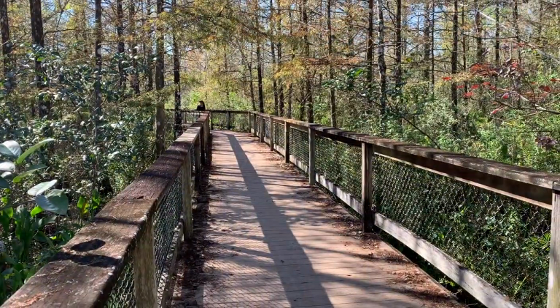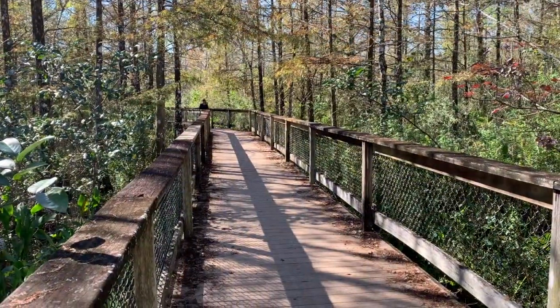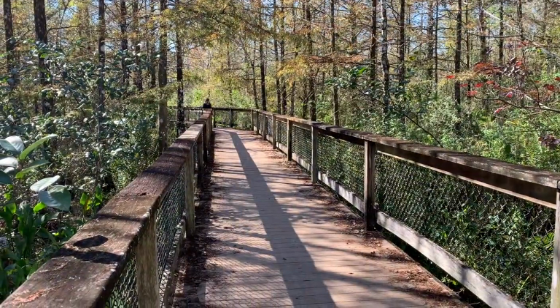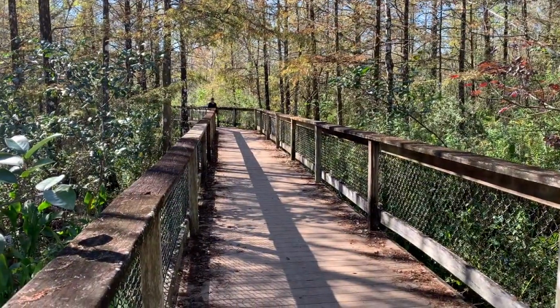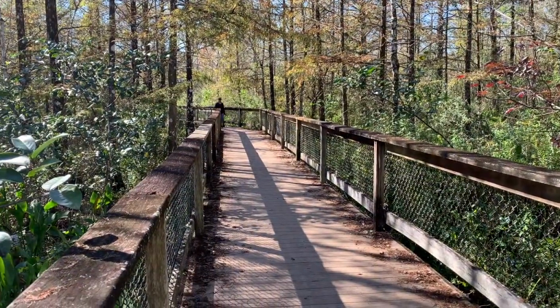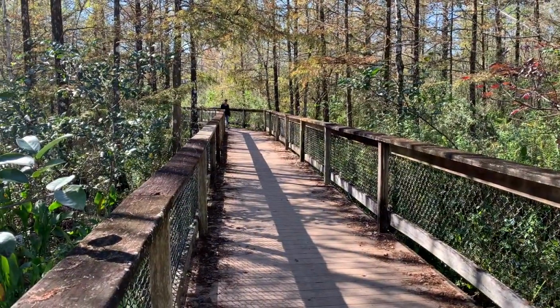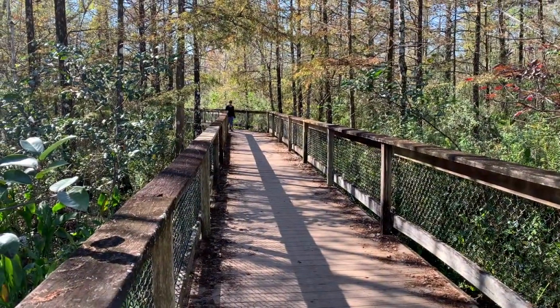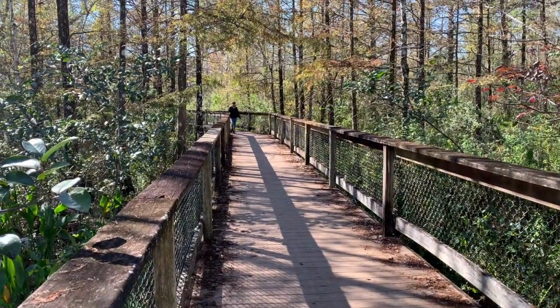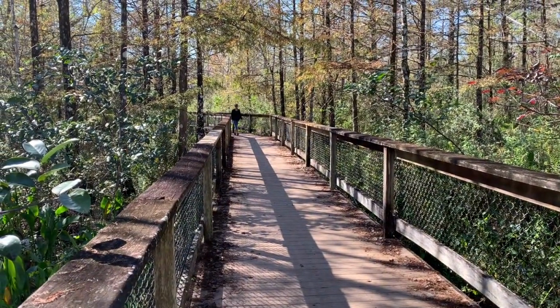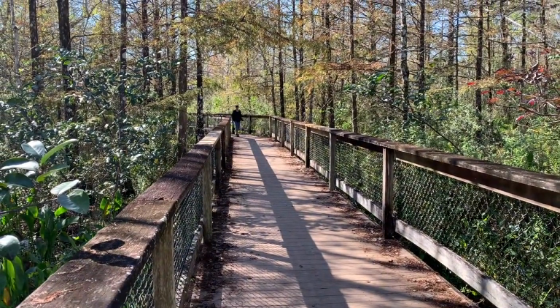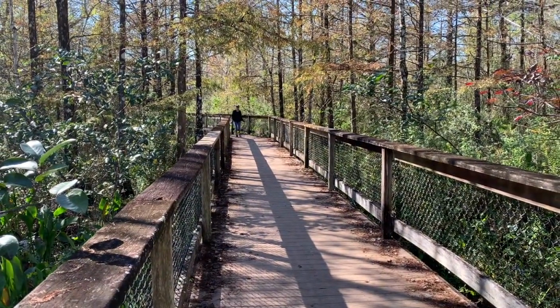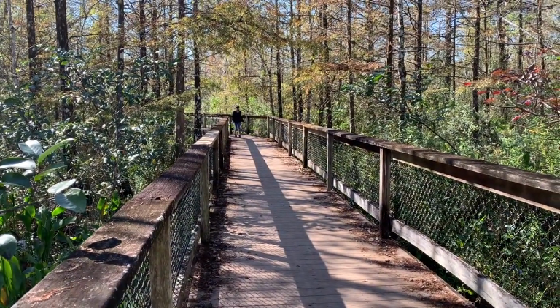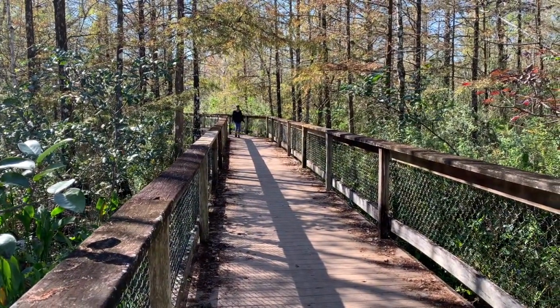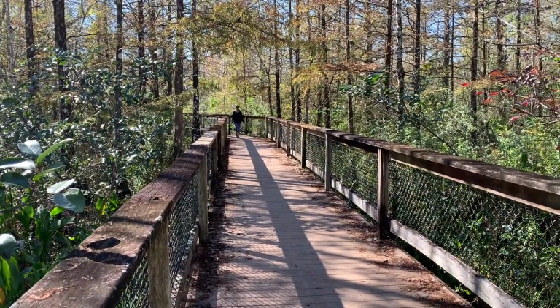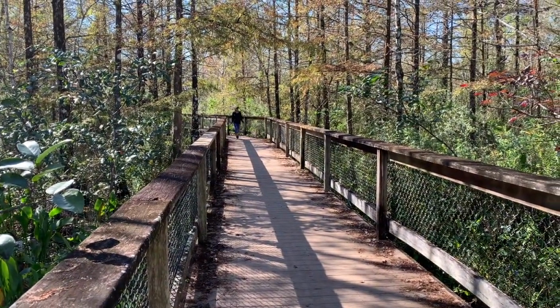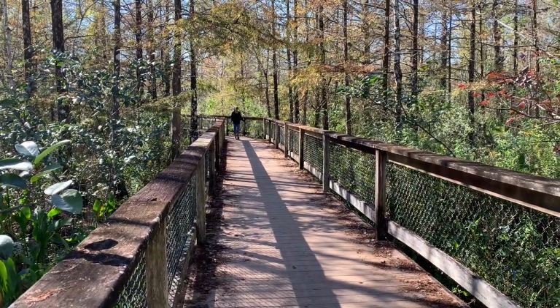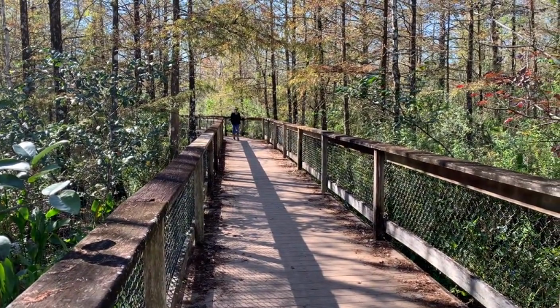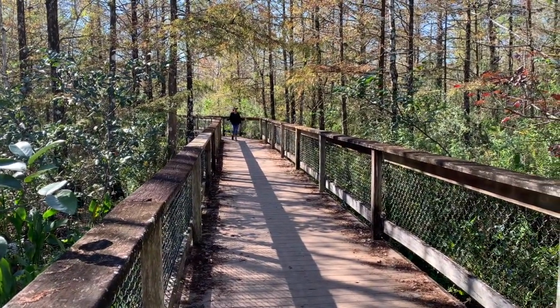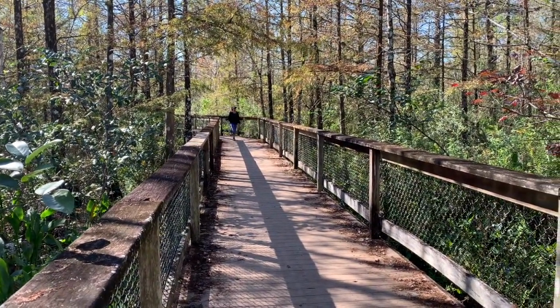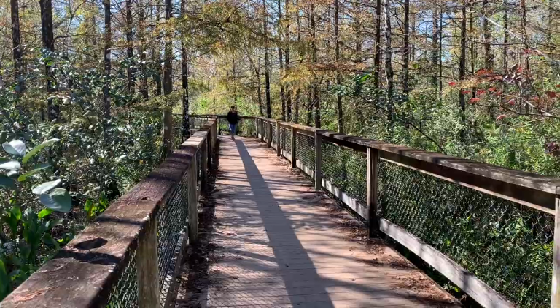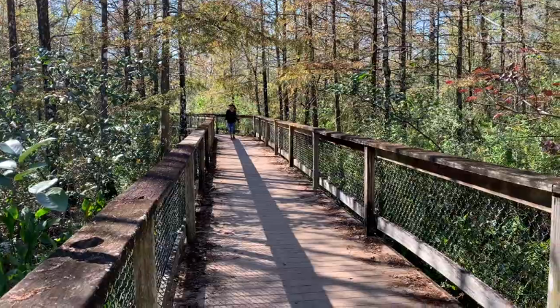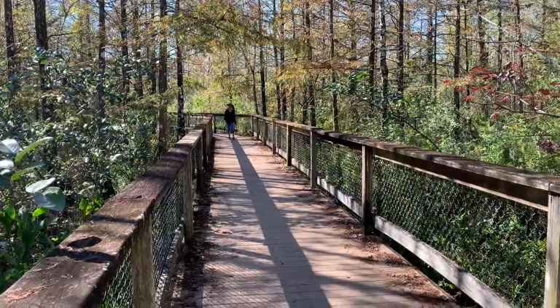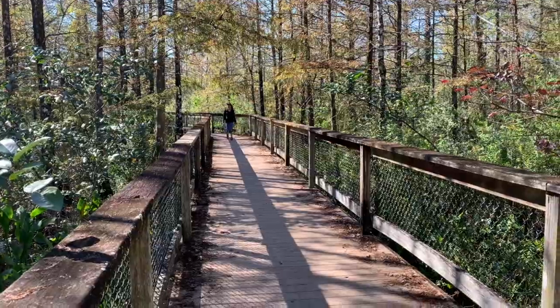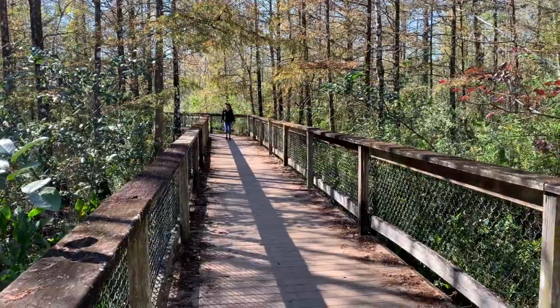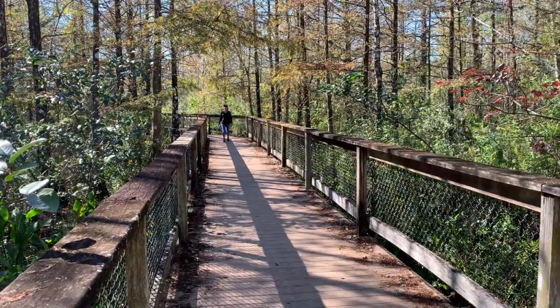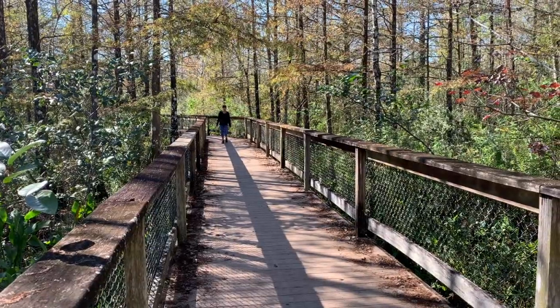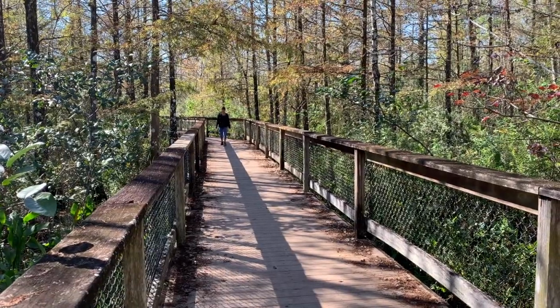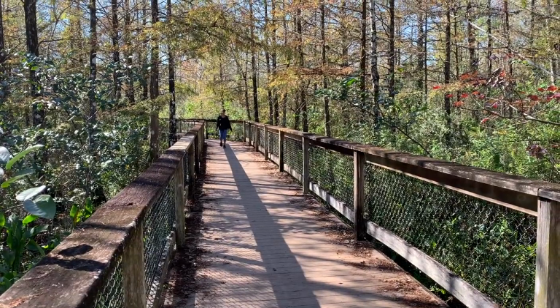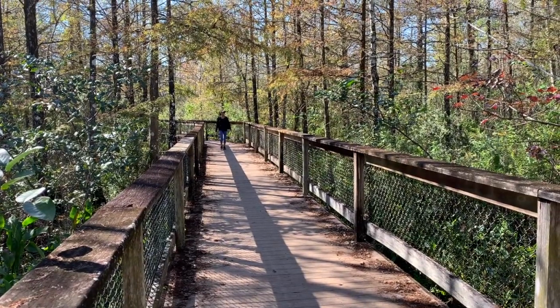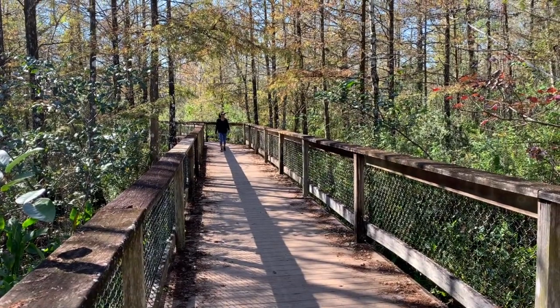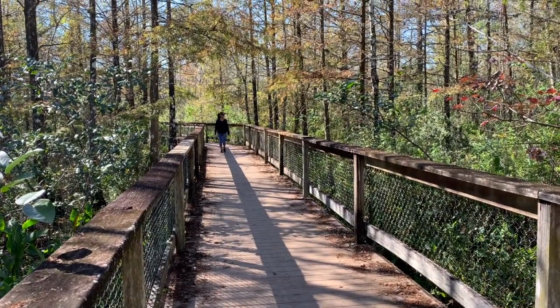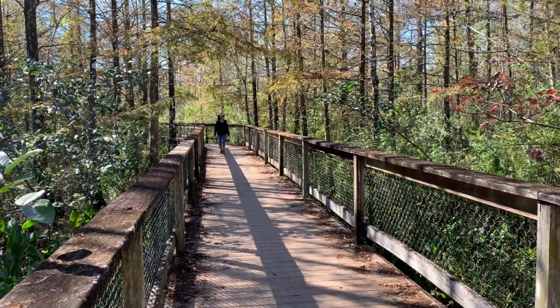The trail started off as an unpaved path, but now there's this pretty boardwalk and I'm just enjoying all the scenery.